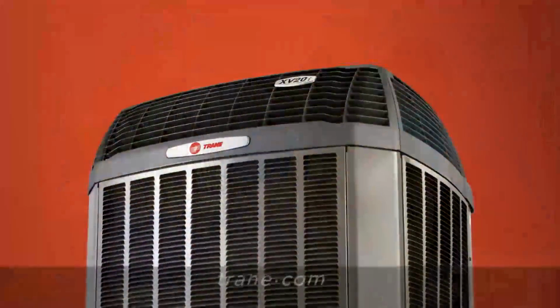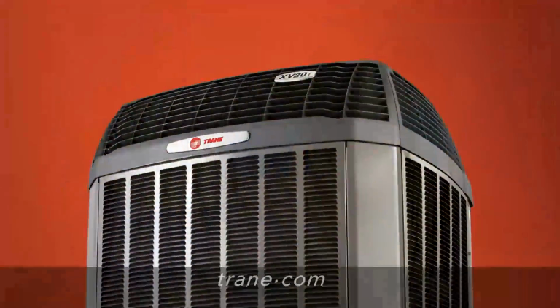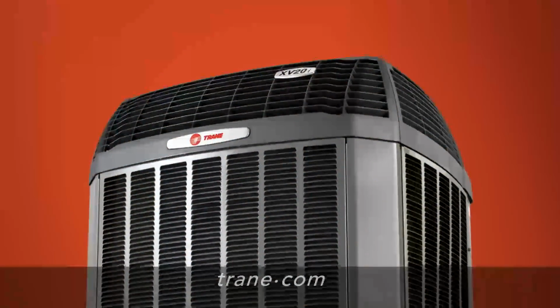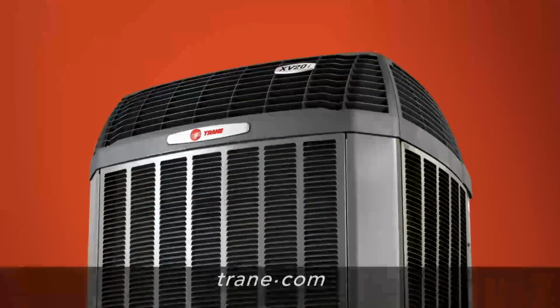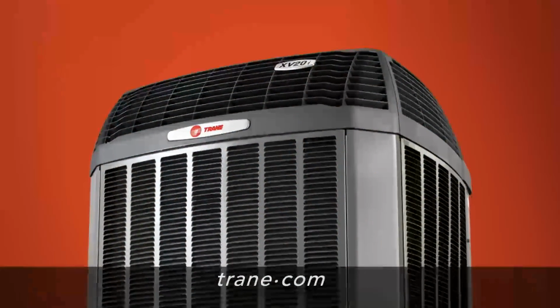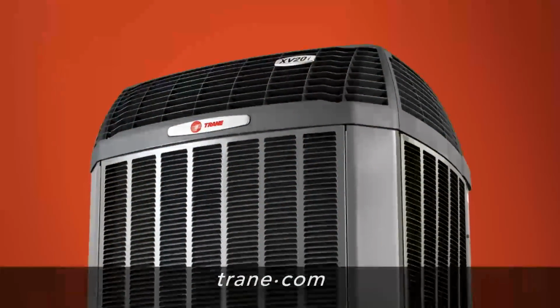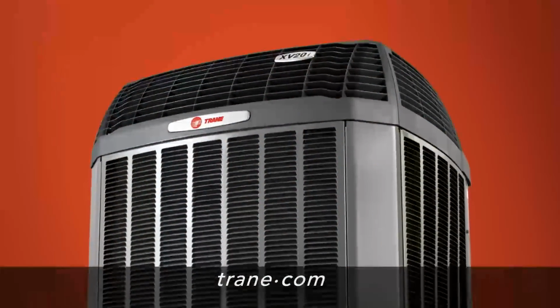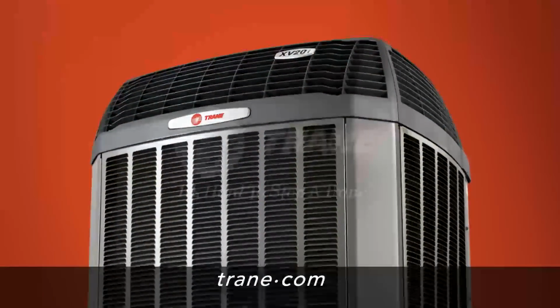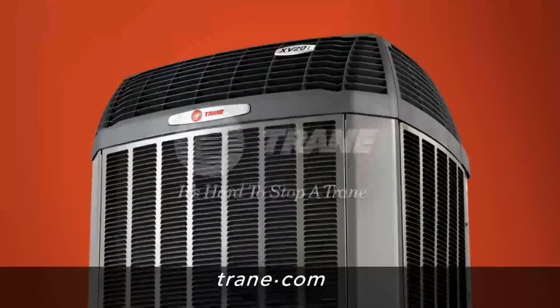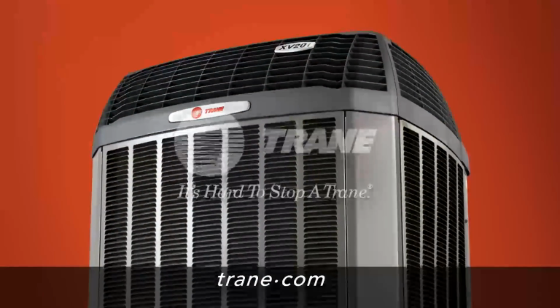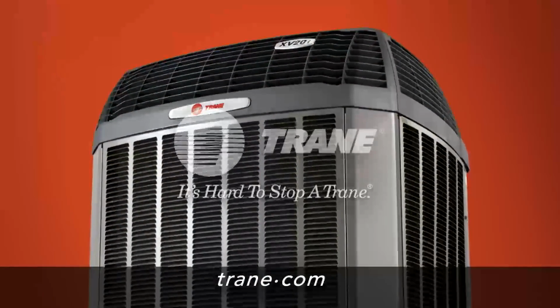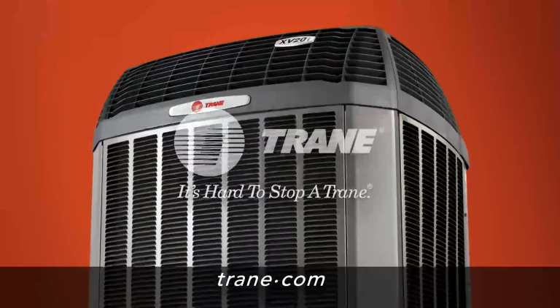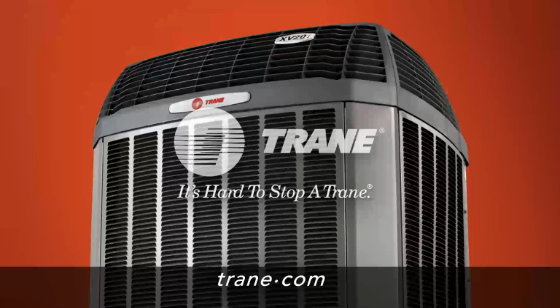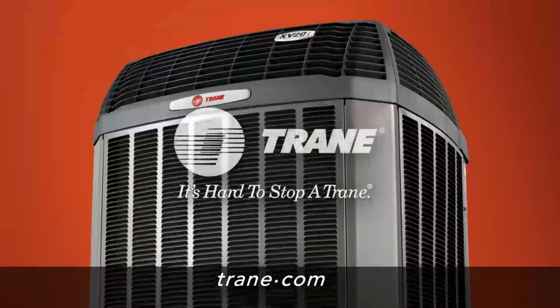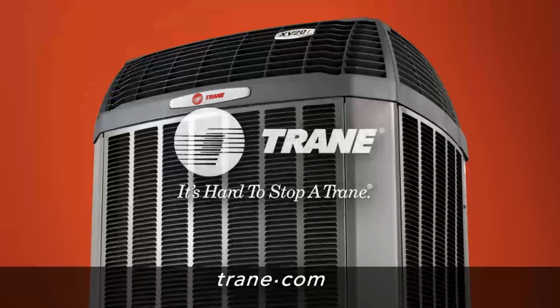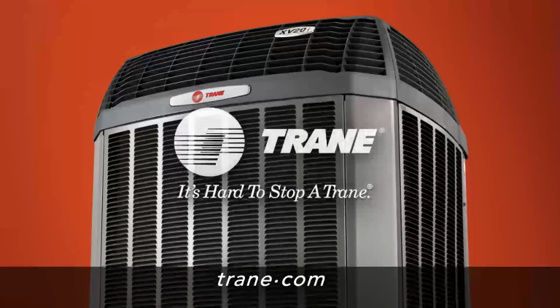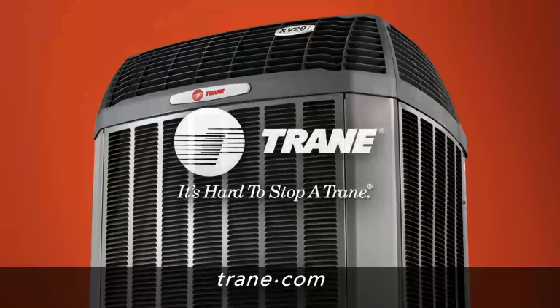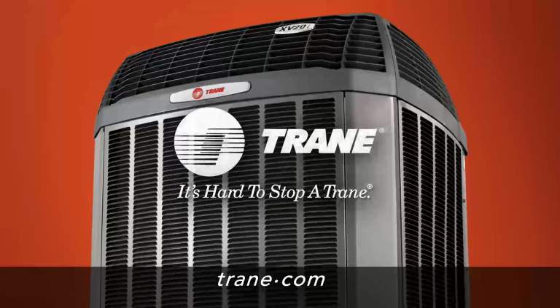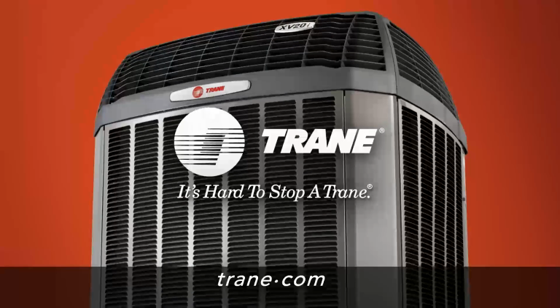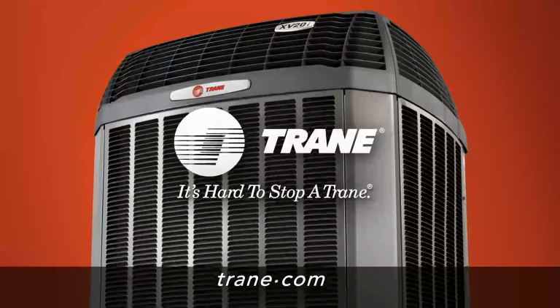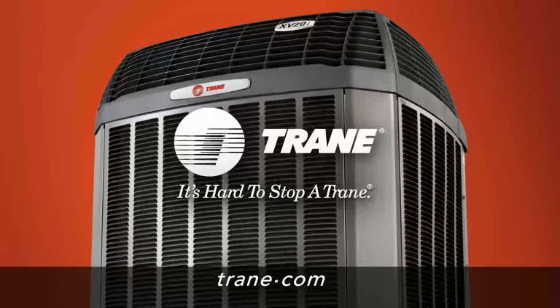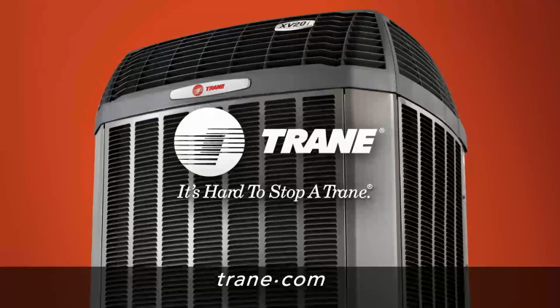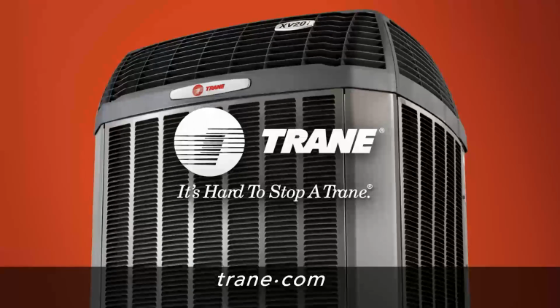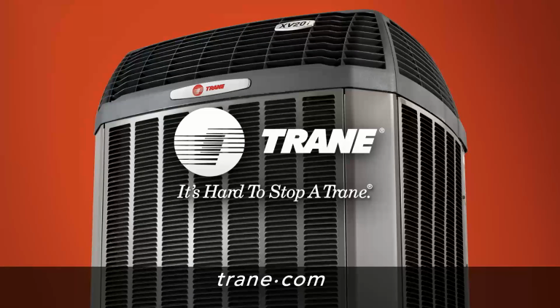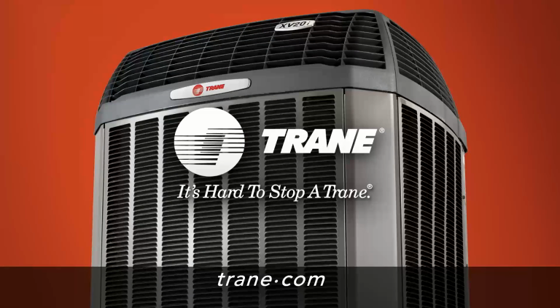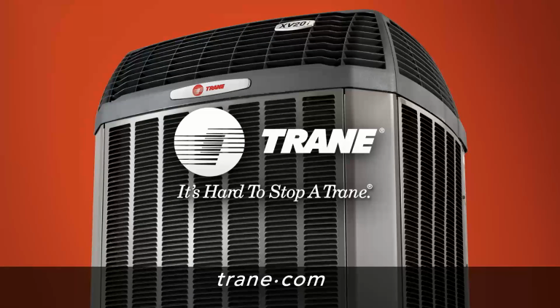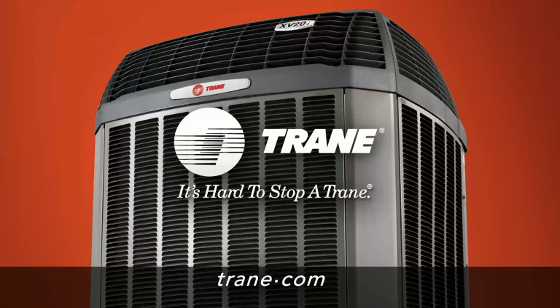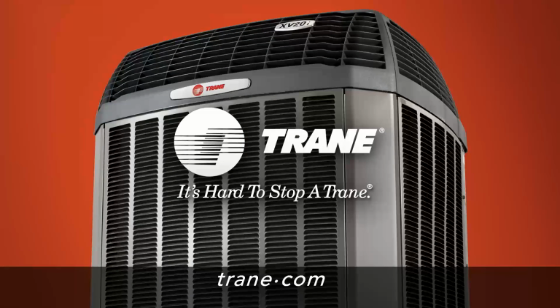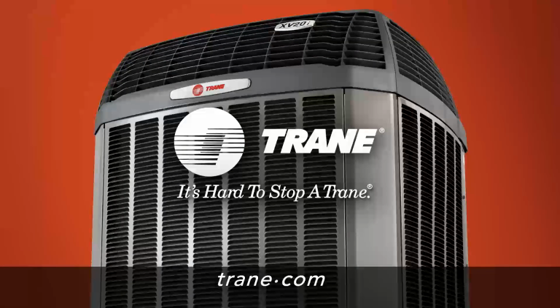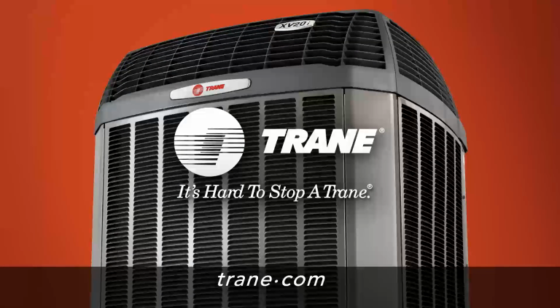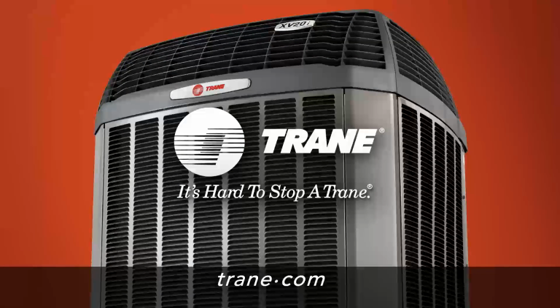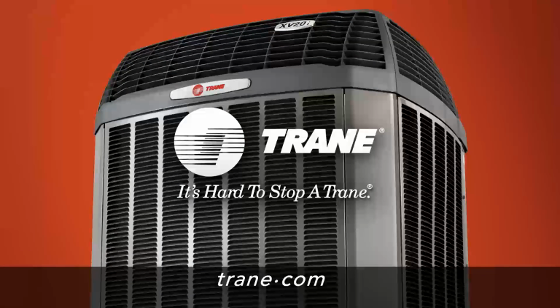For more information, visit Trane.com. Trane. It's hard to stop a Trane. Real hard.